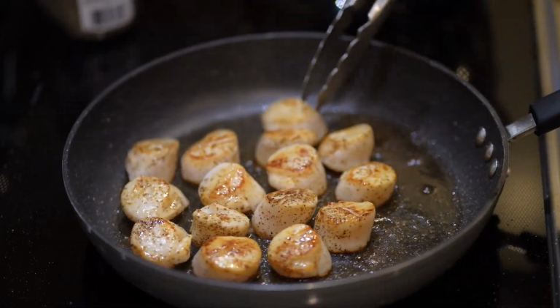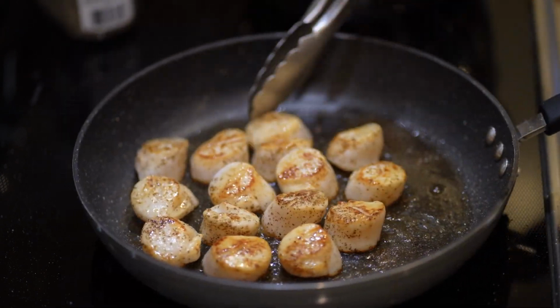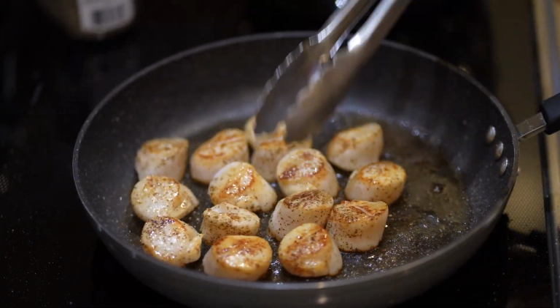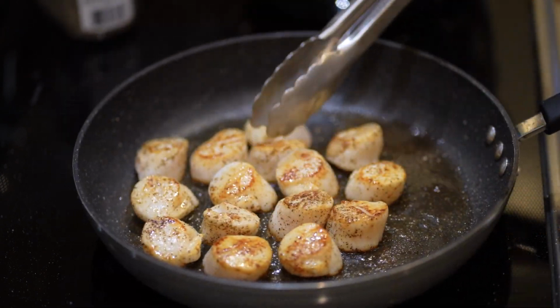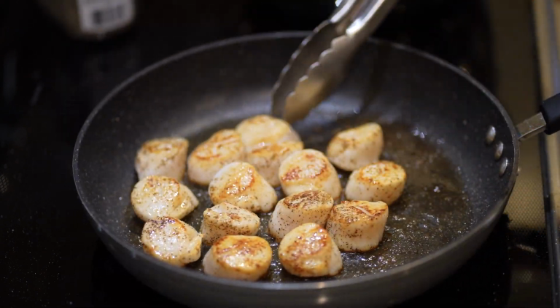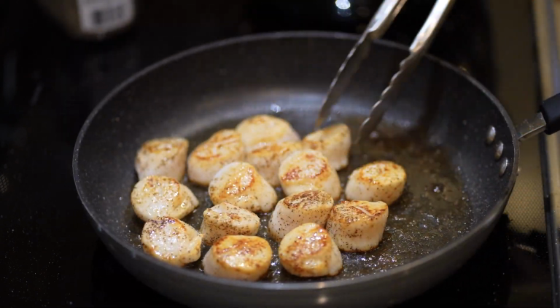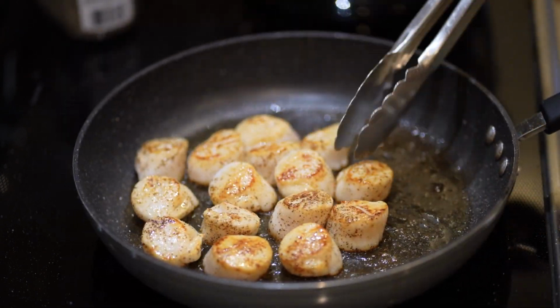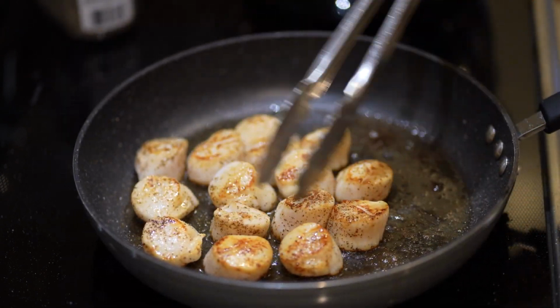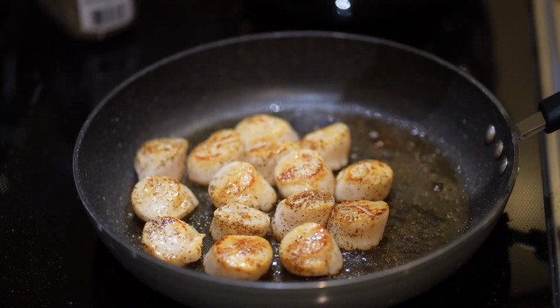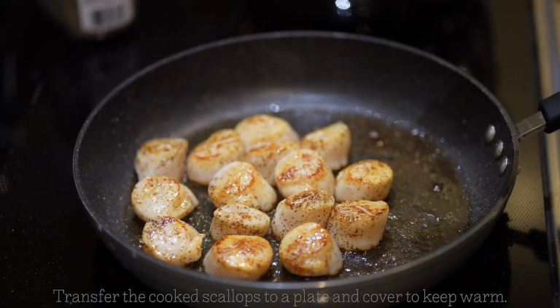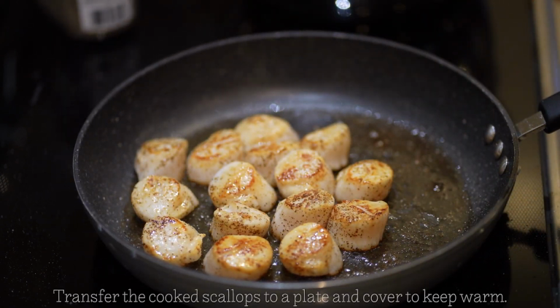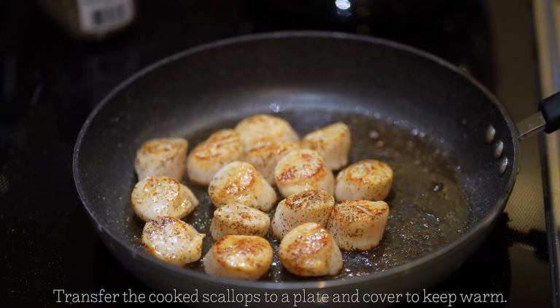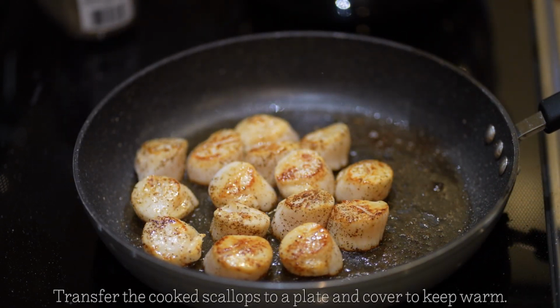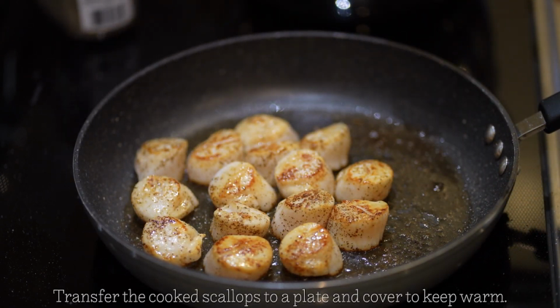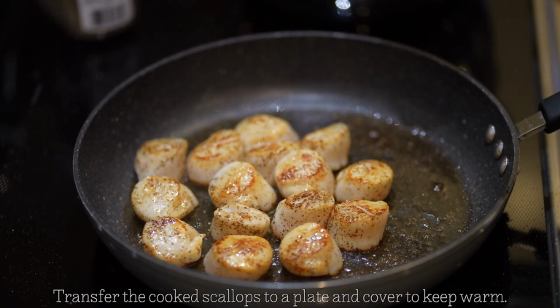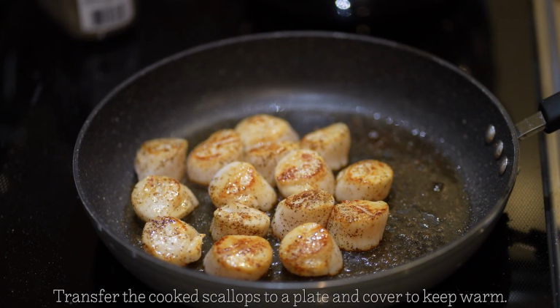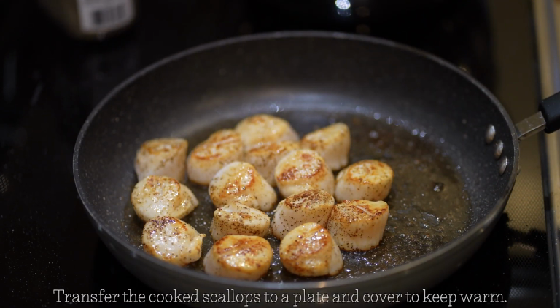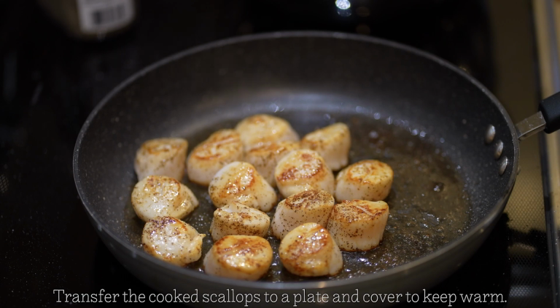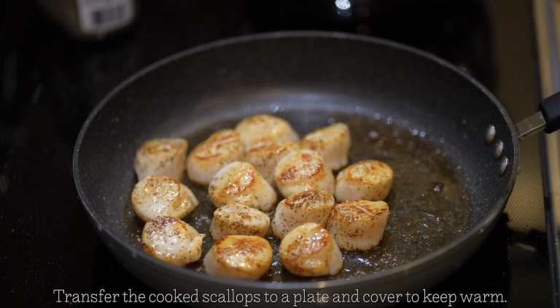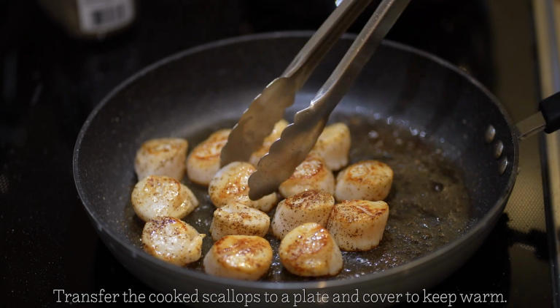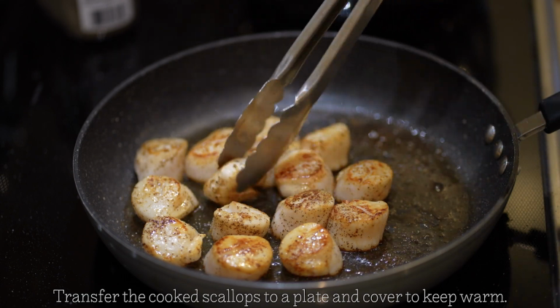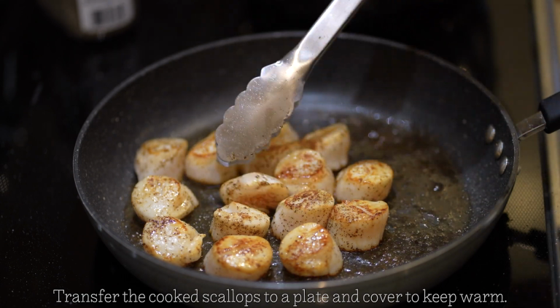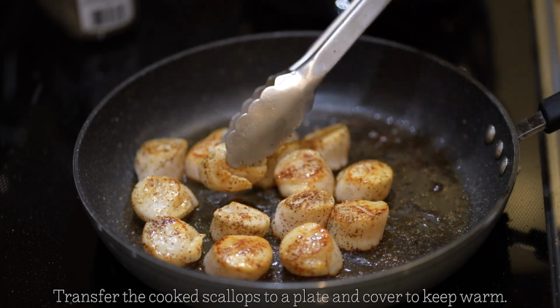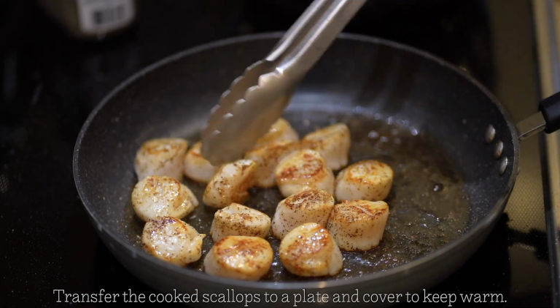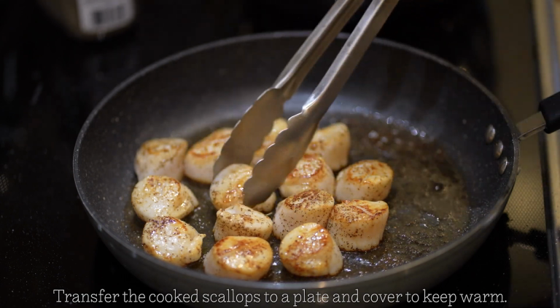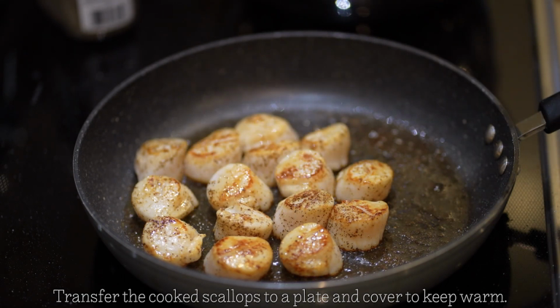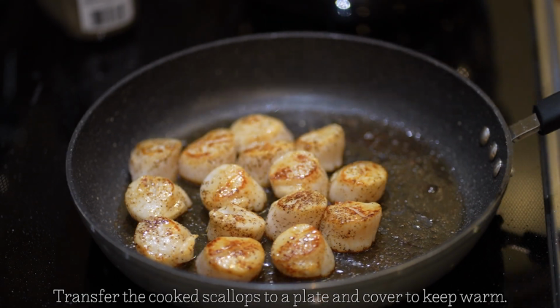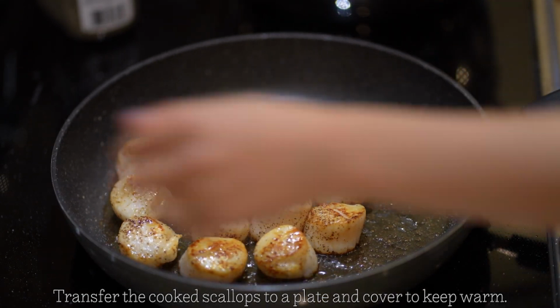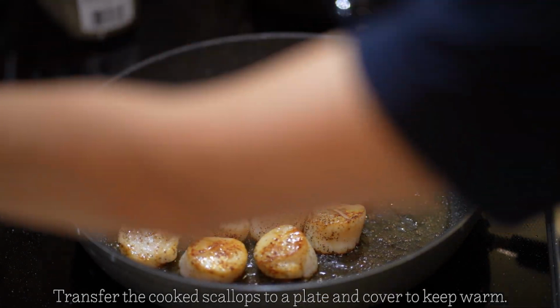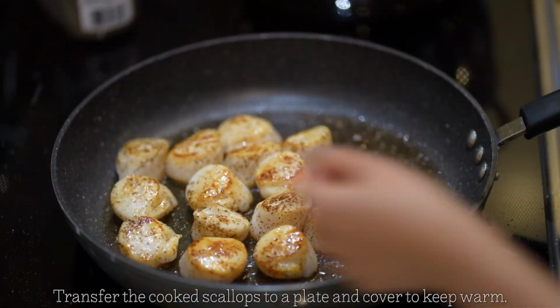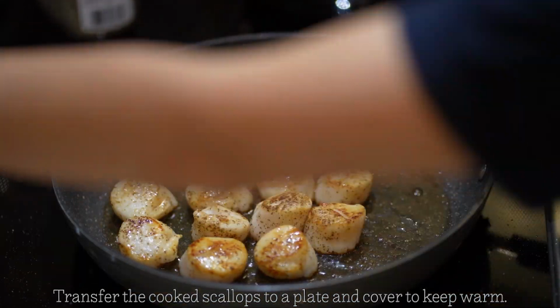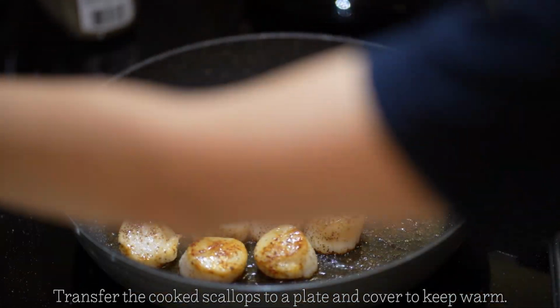Once your scallops are done cooking, go ahead and remove them from the heat, put them on a plate, and set aside.